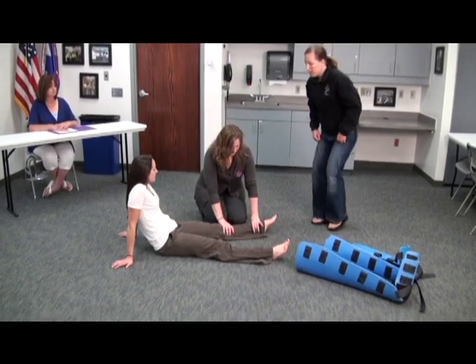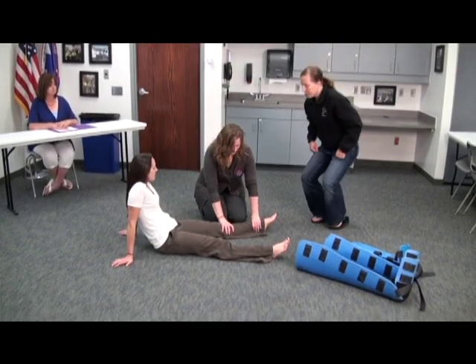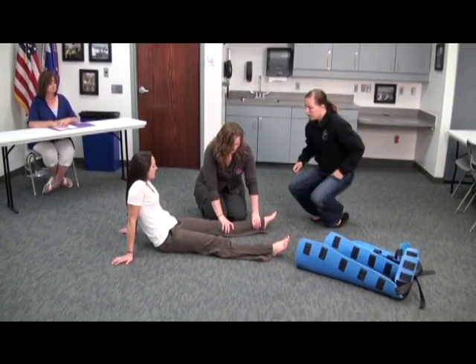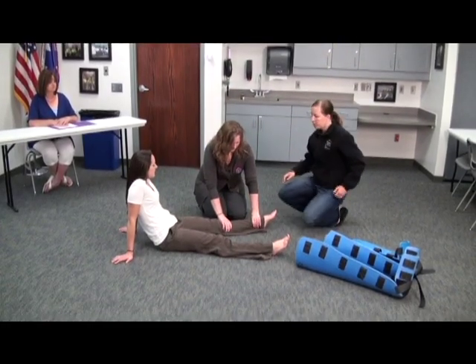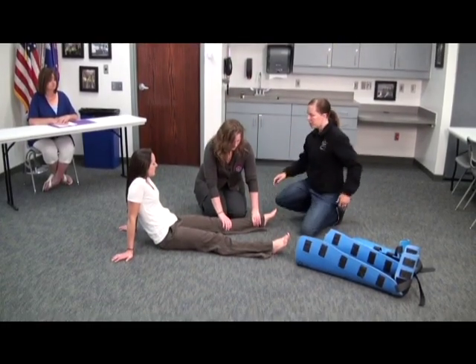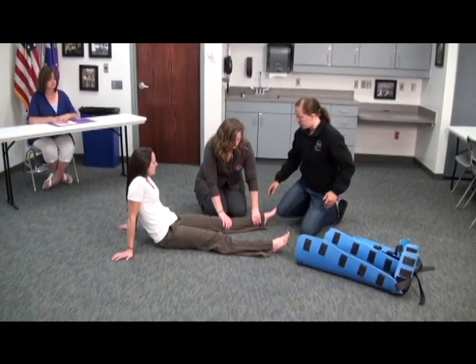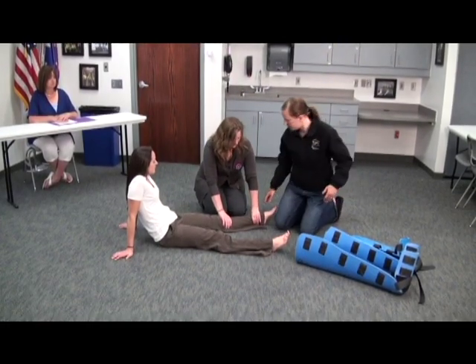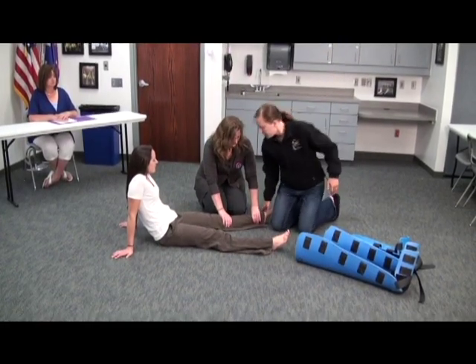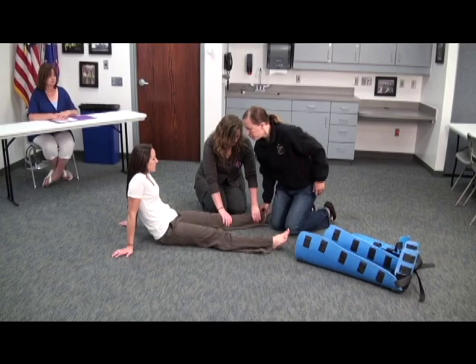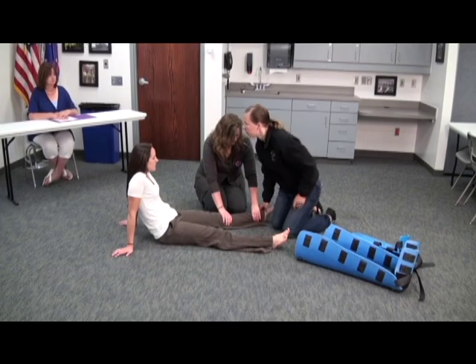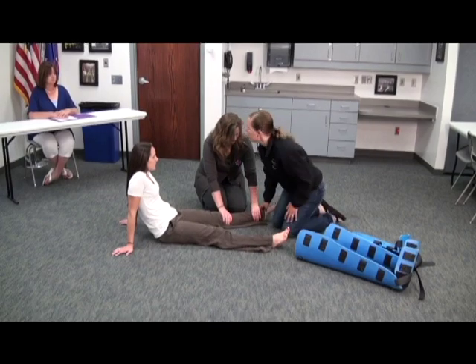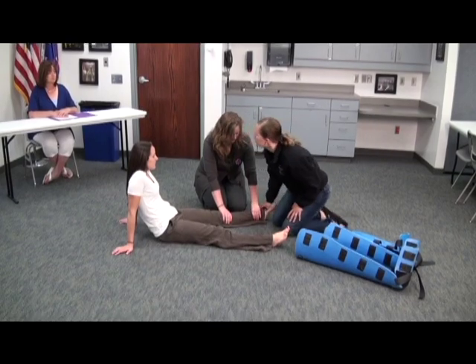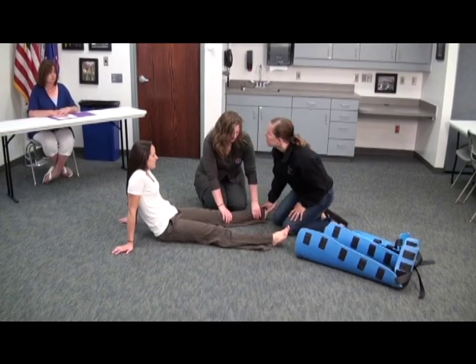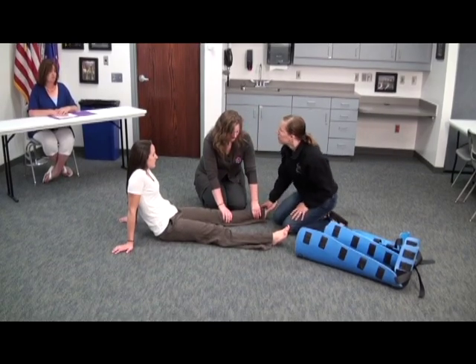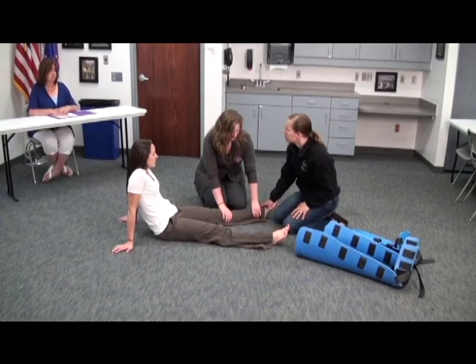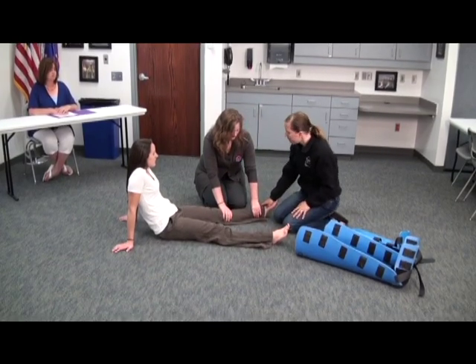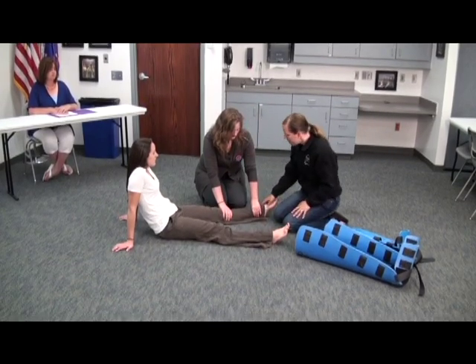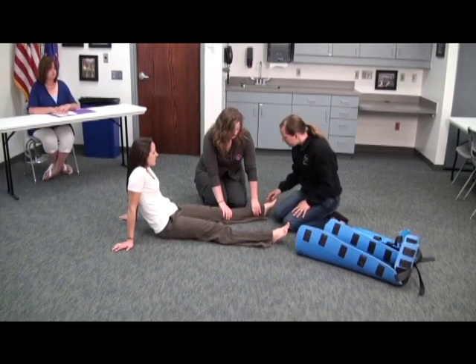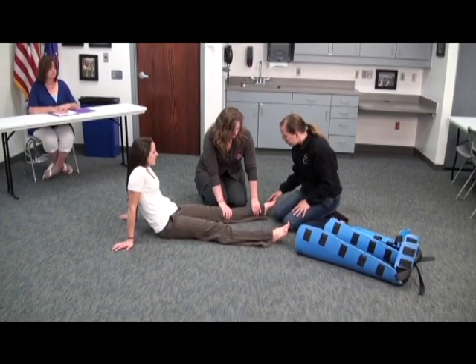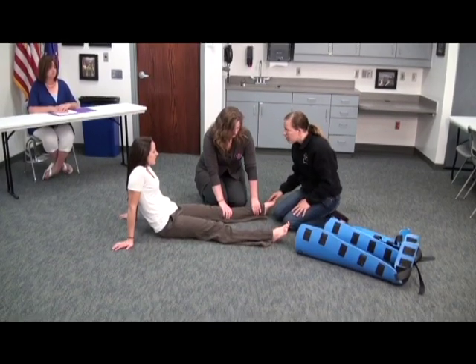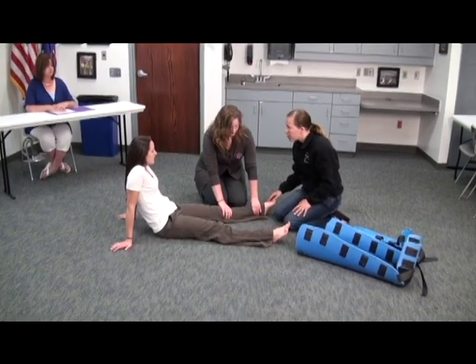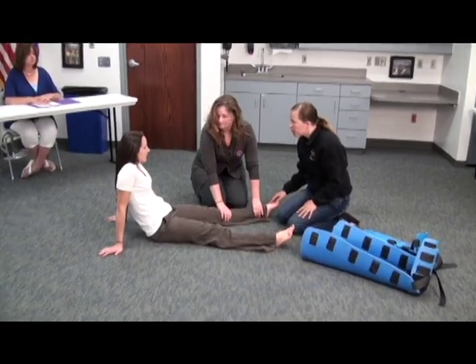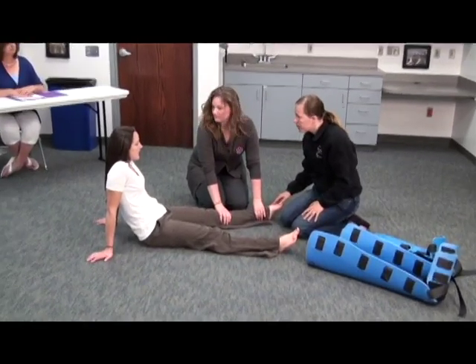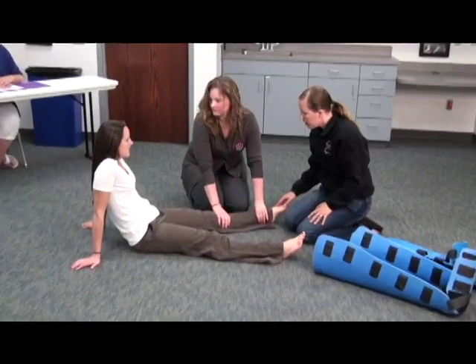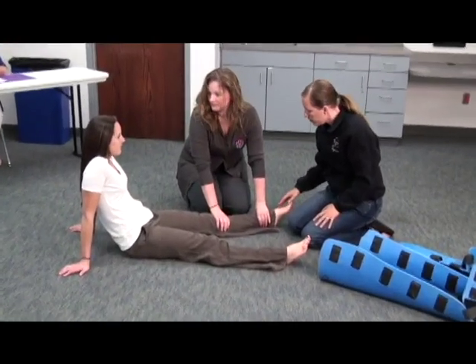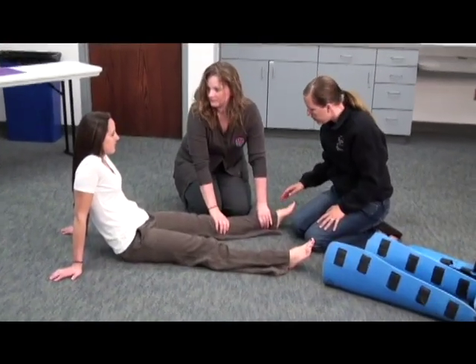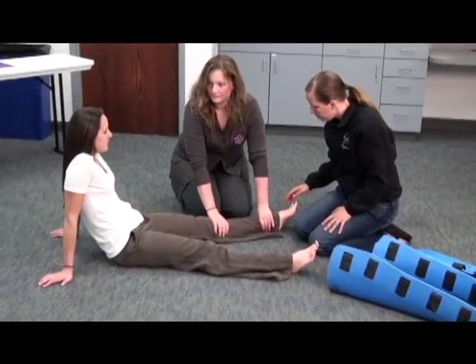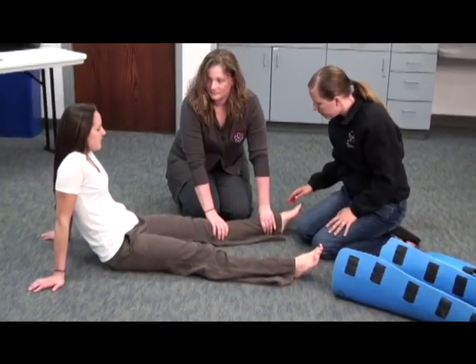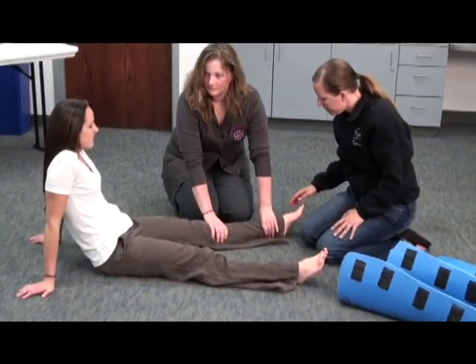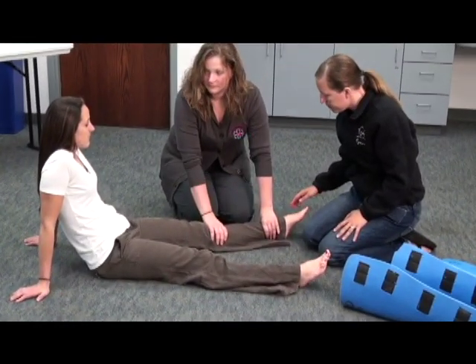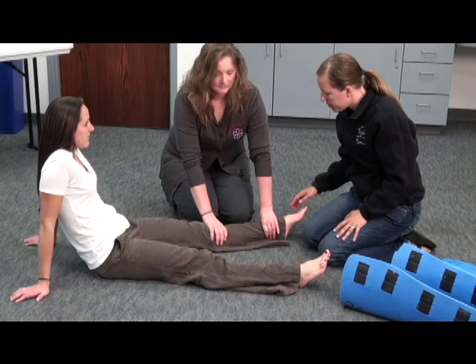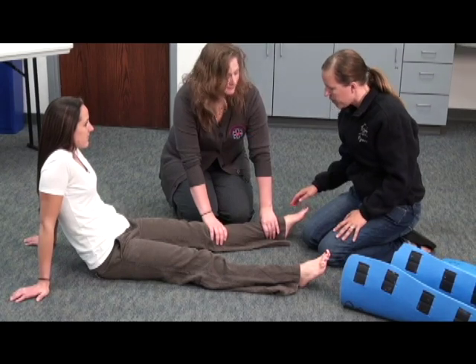I'm going to come down and check CMS. Does she have a good pulse? Ma'am, can you feel me touching you? Yes. And can you wiggle your toes for me? Okay.